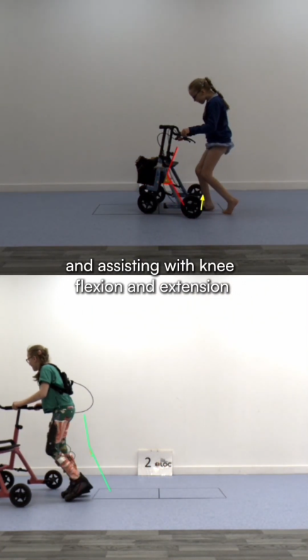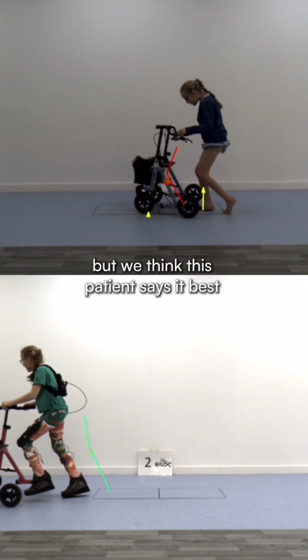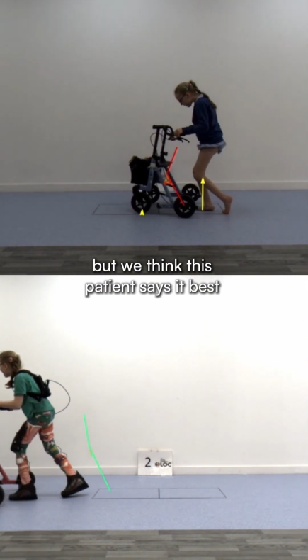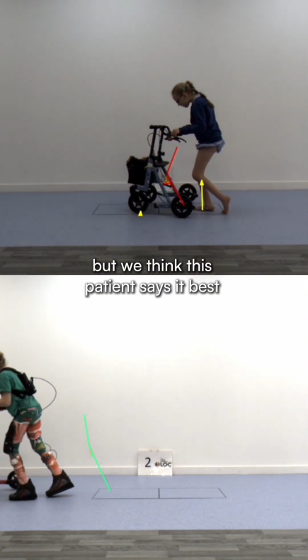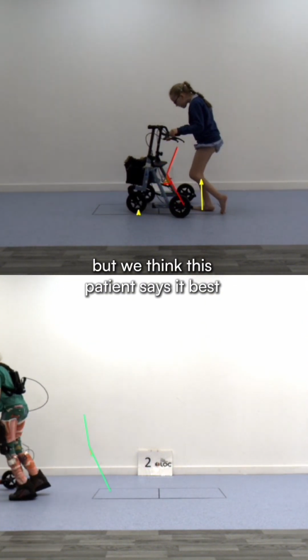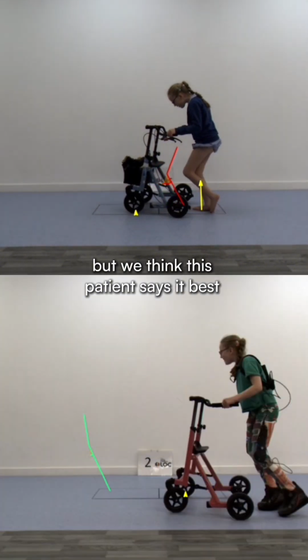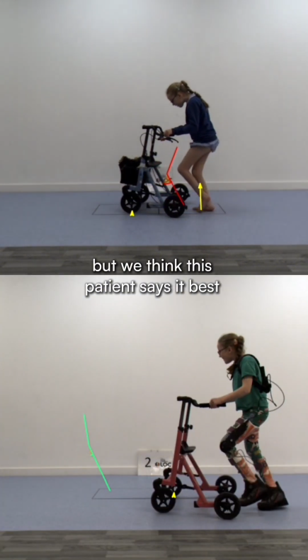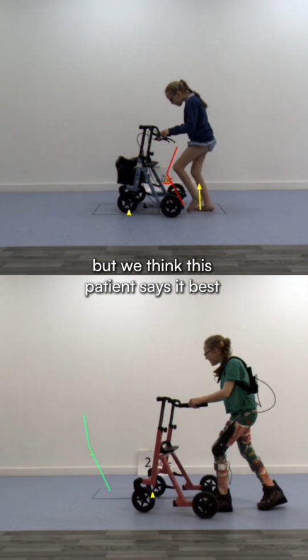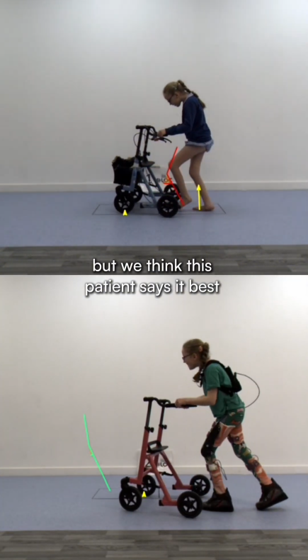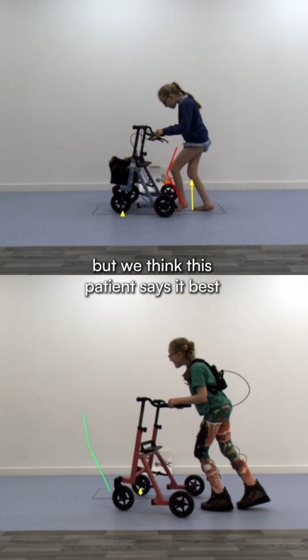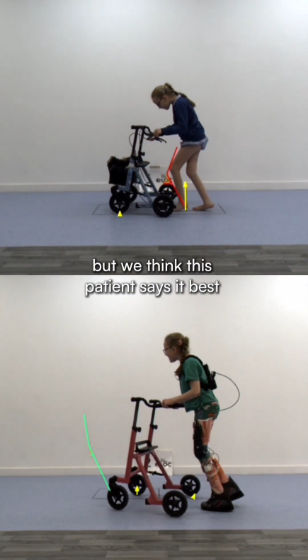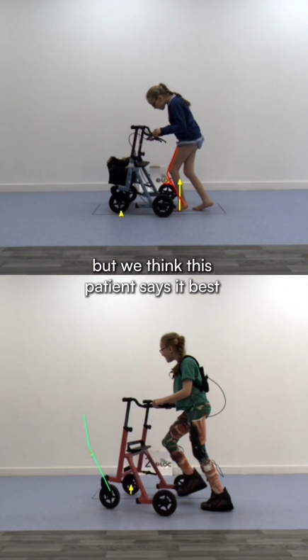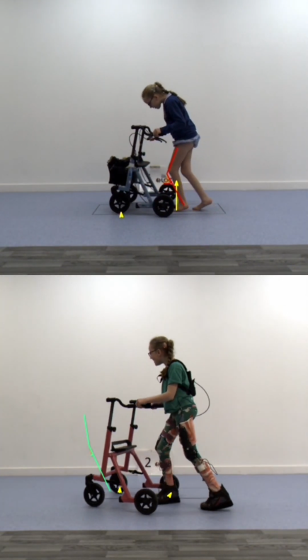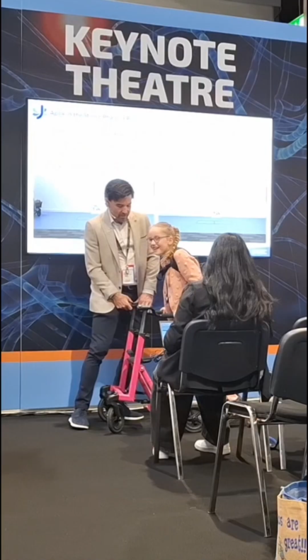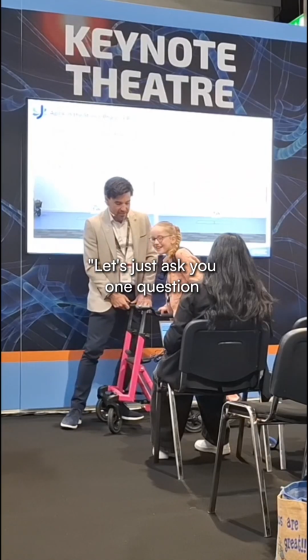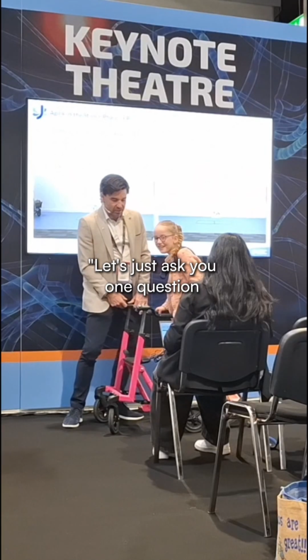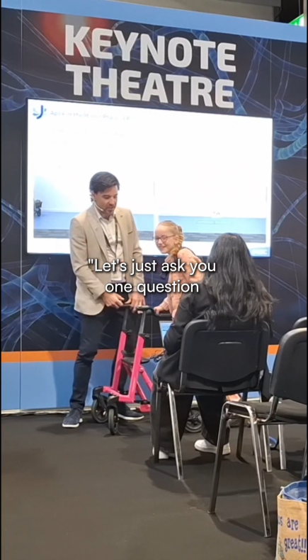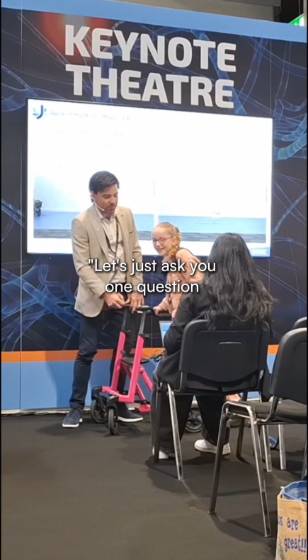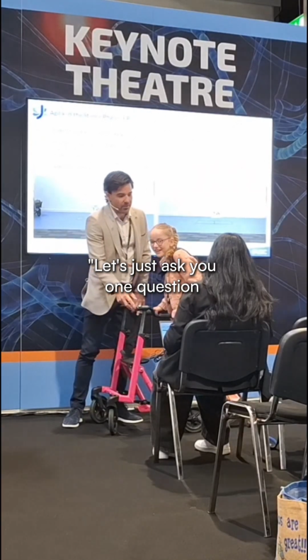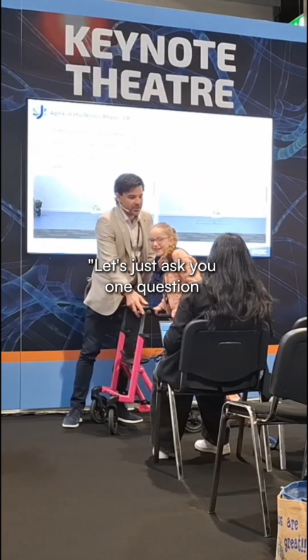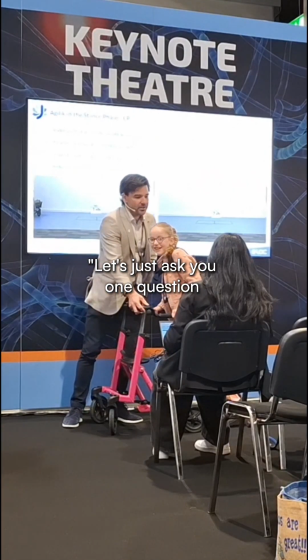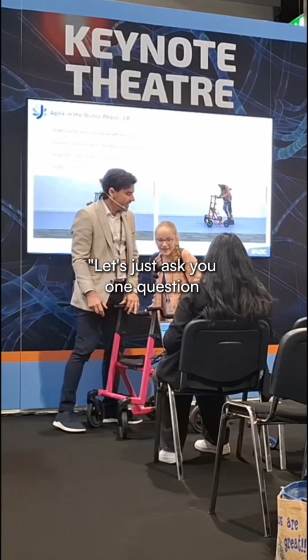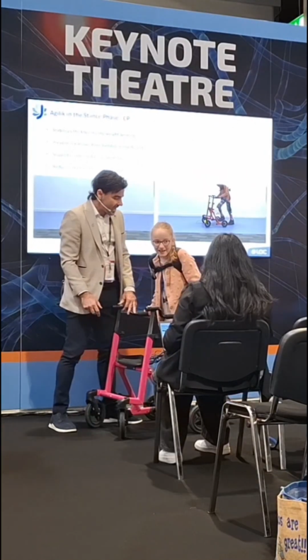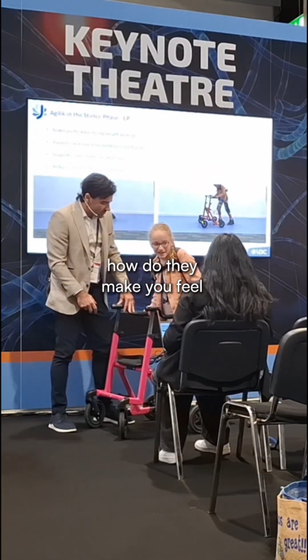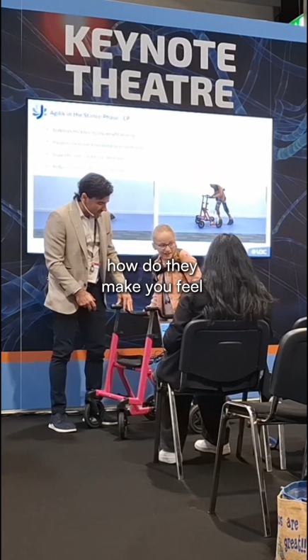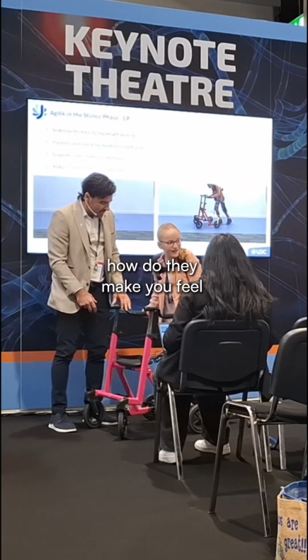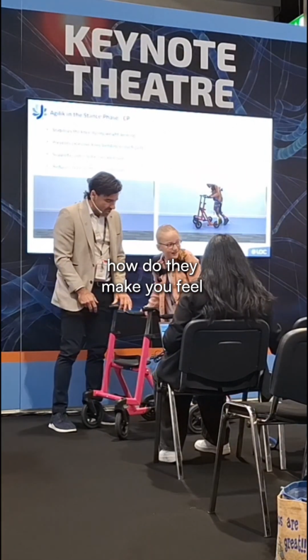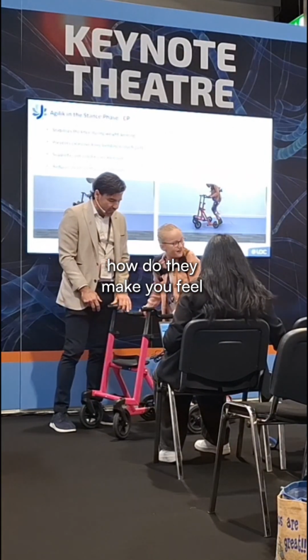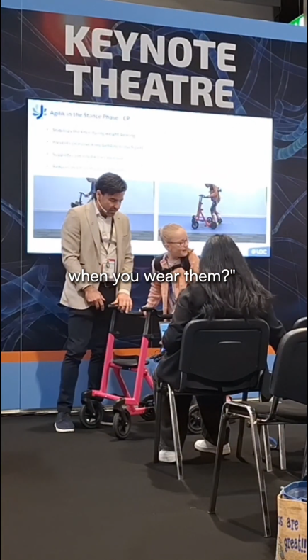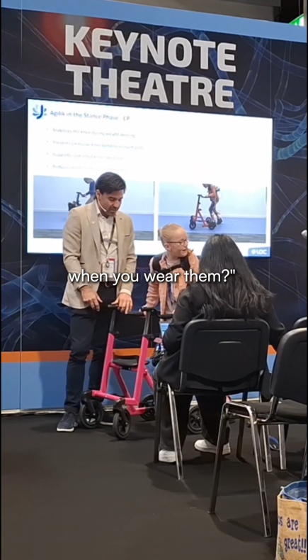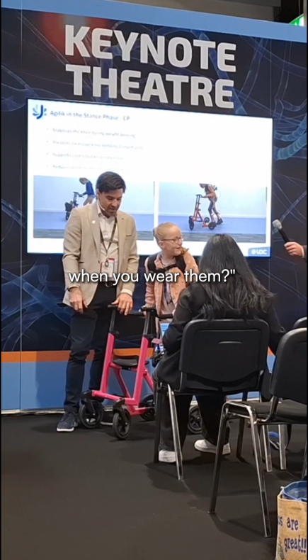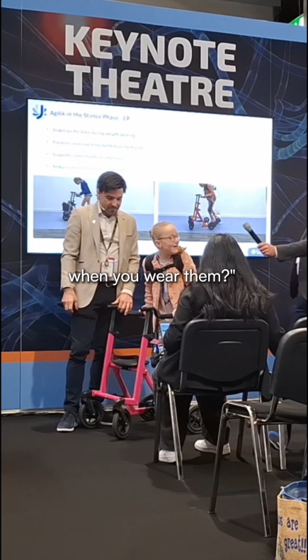But we think this patient says it best. Let's just ask you one question — how do they make you feel when you wear them?